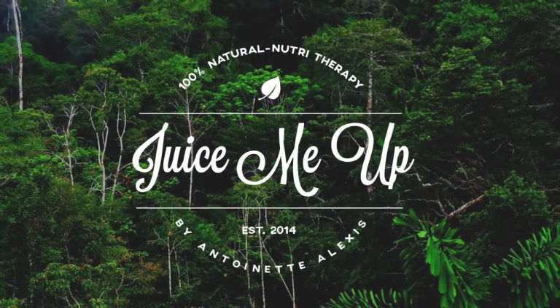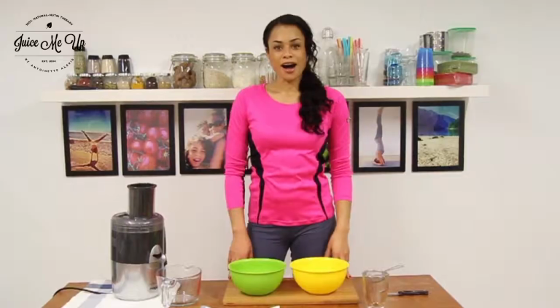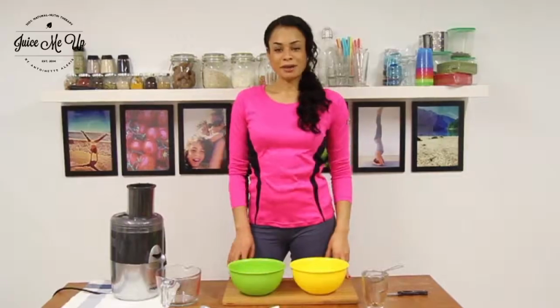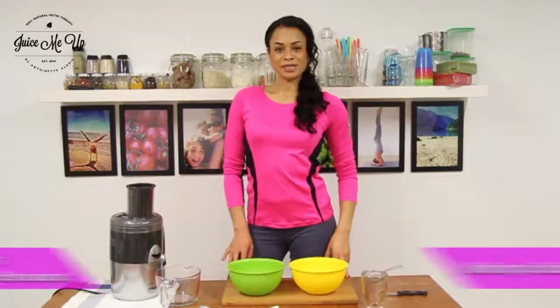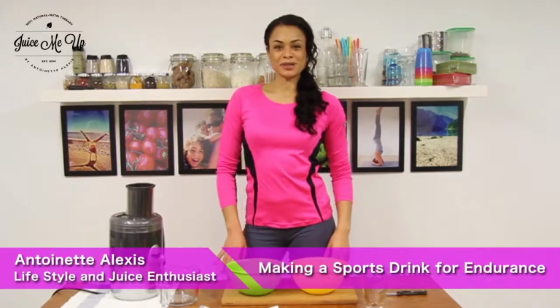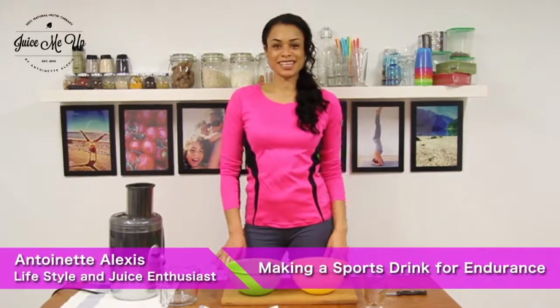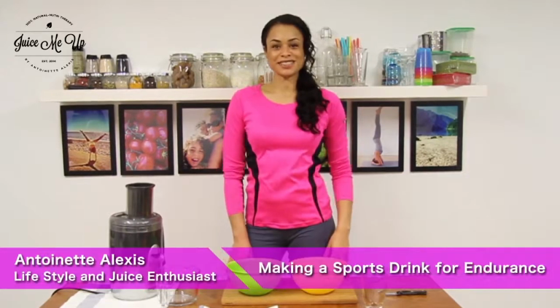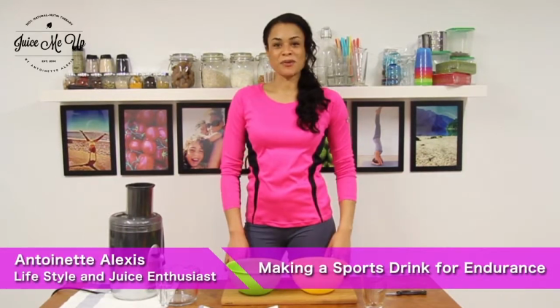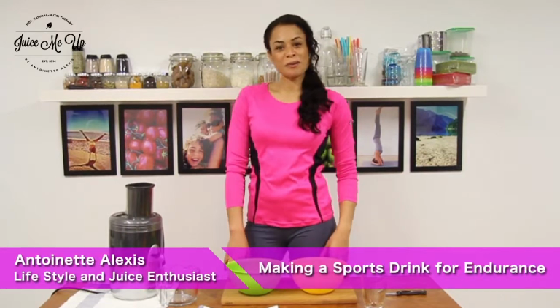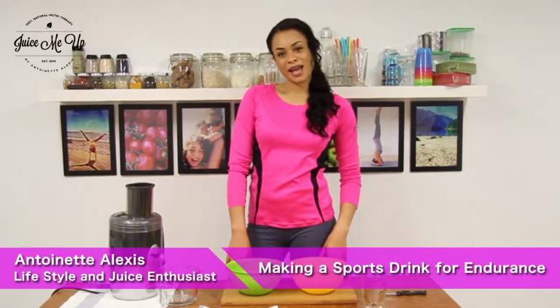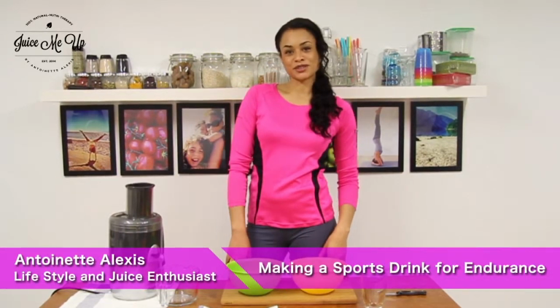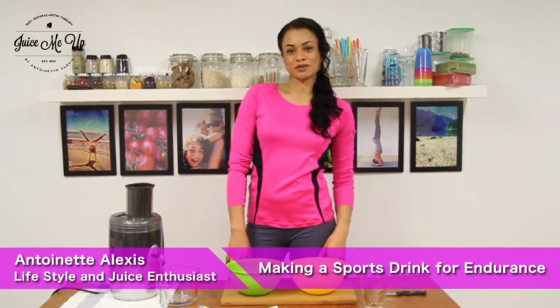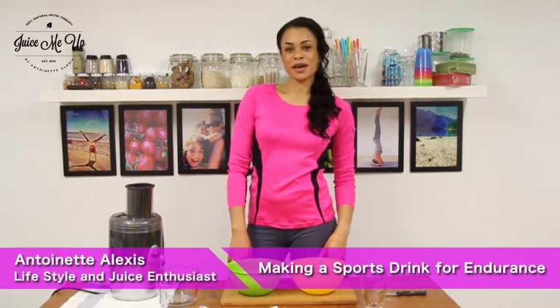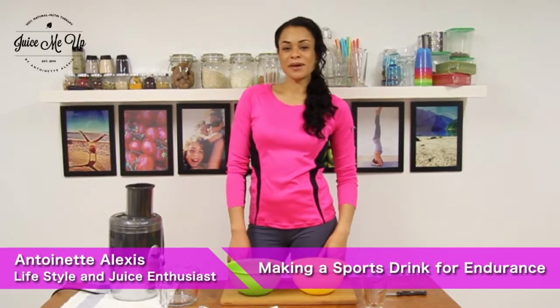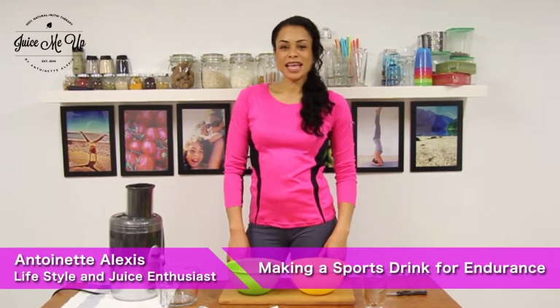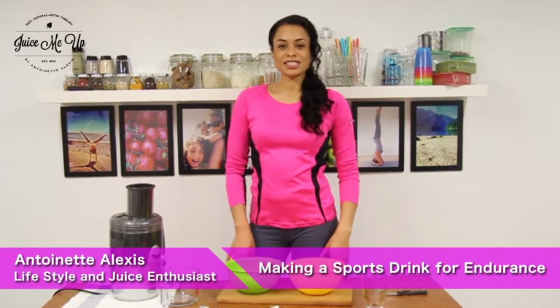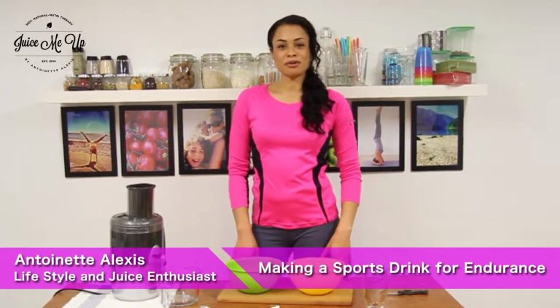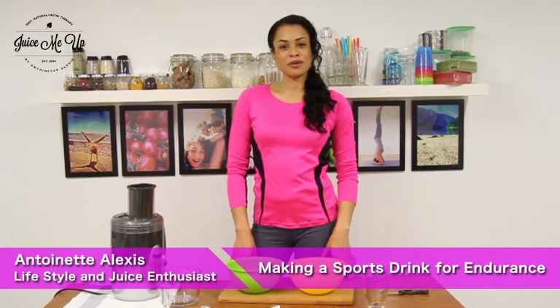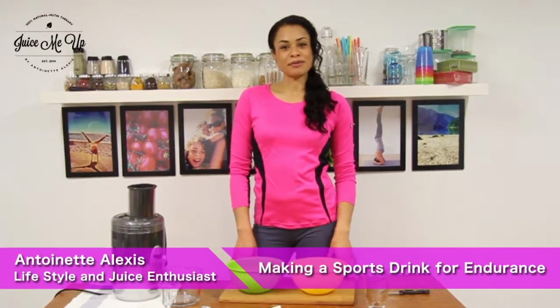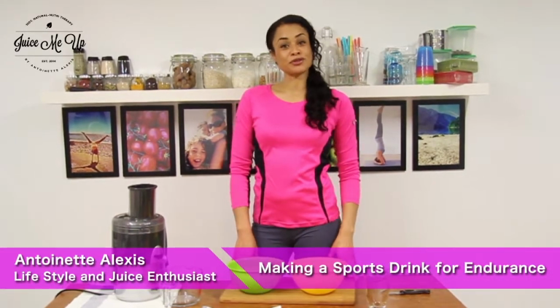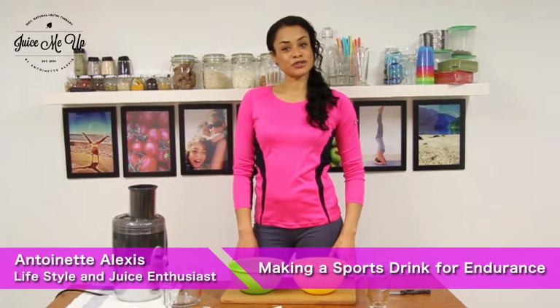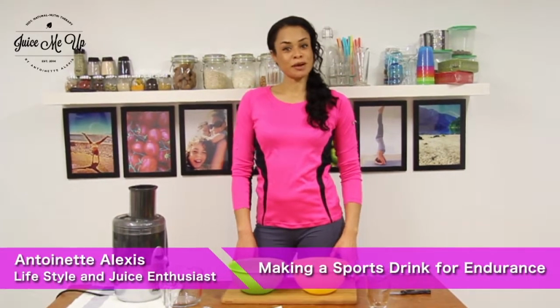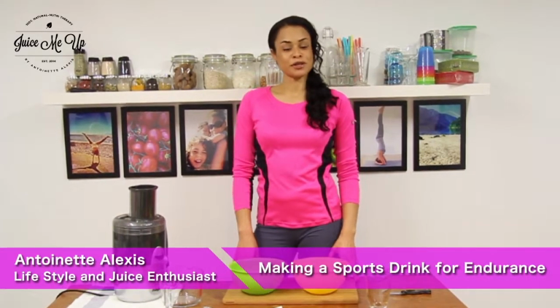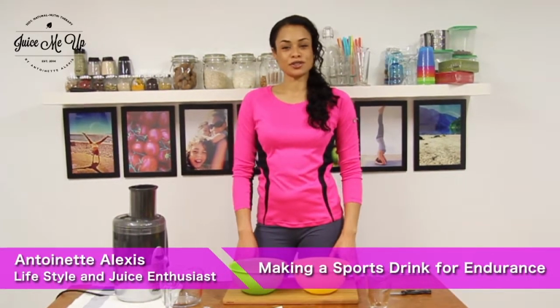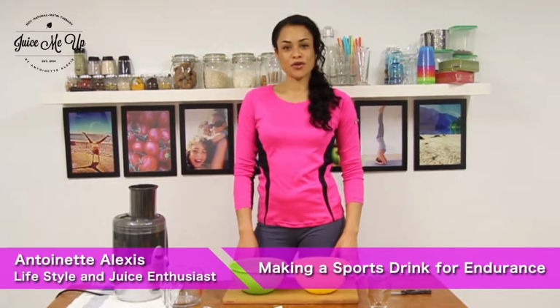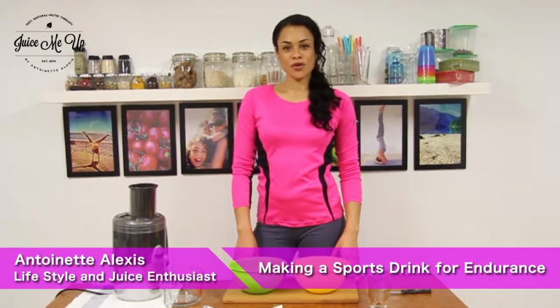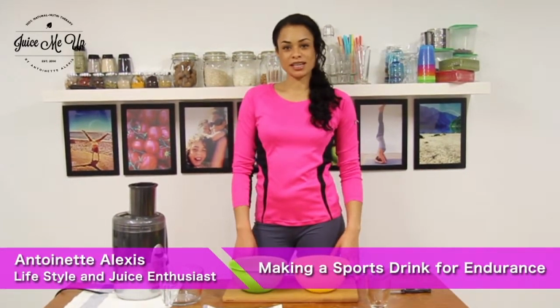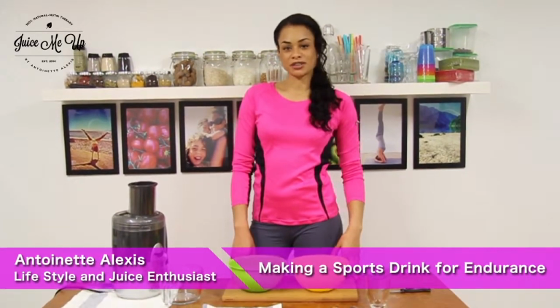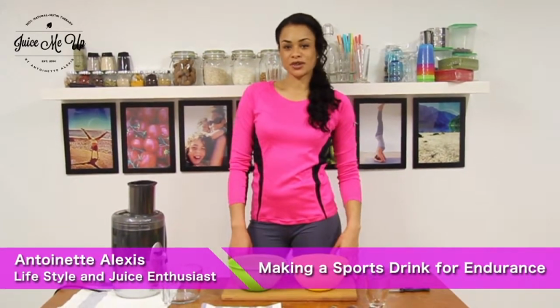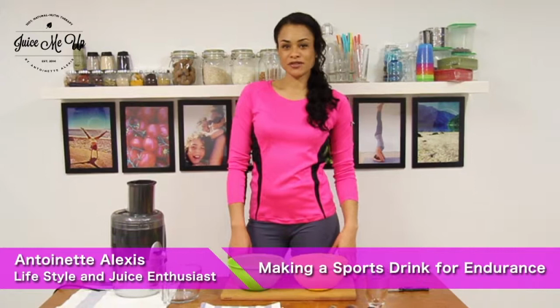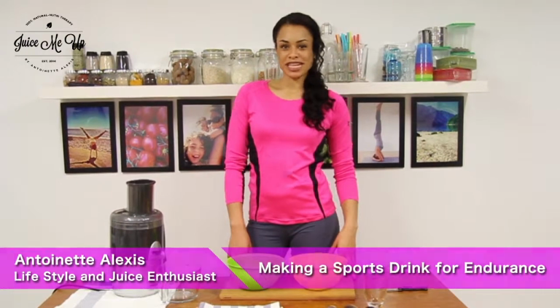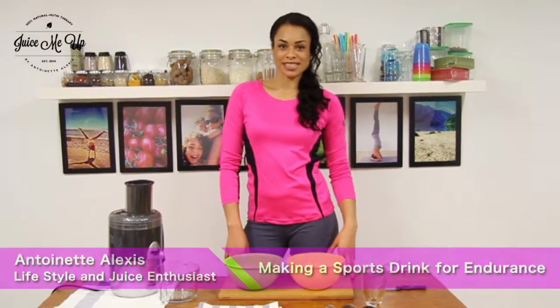Hi, my name is Antoinette Alexis and welcome back to Juice Me Up, the channel where we keep you juiced up using all natural ingredients.